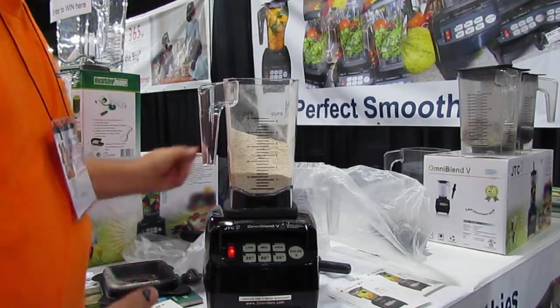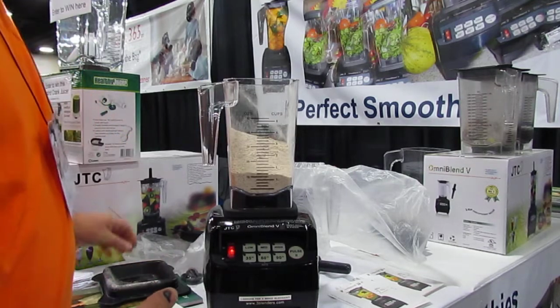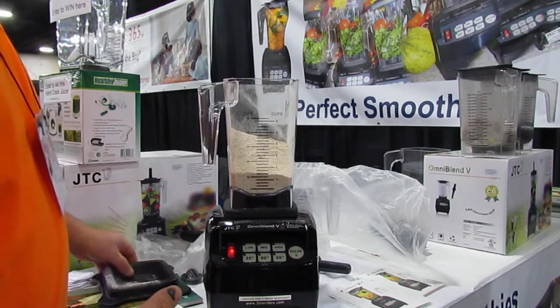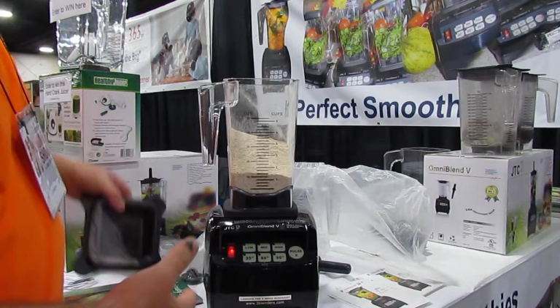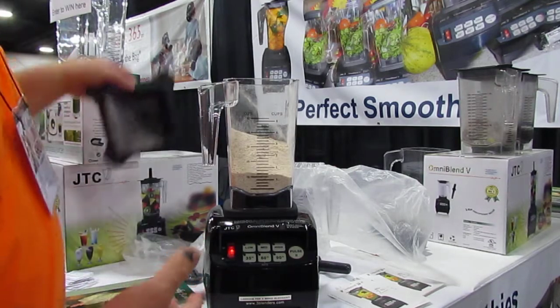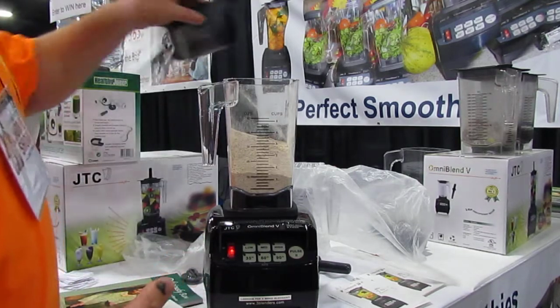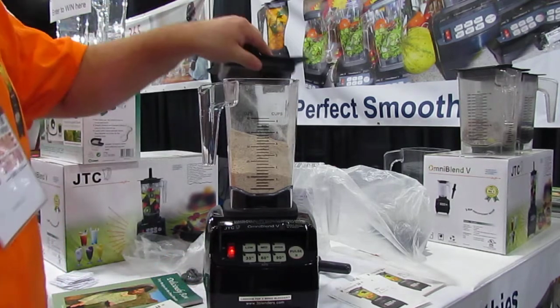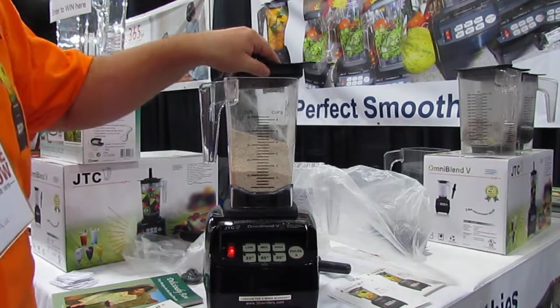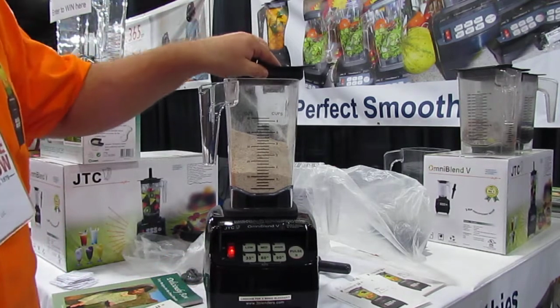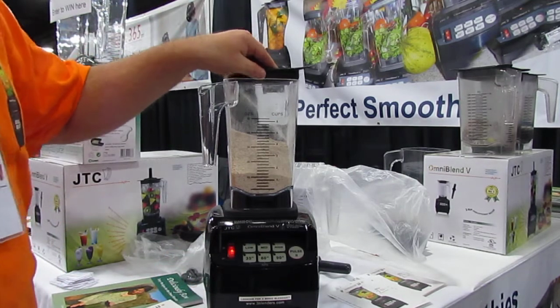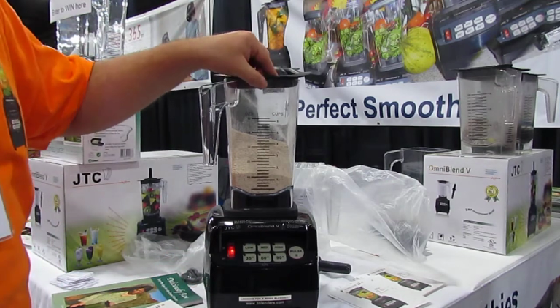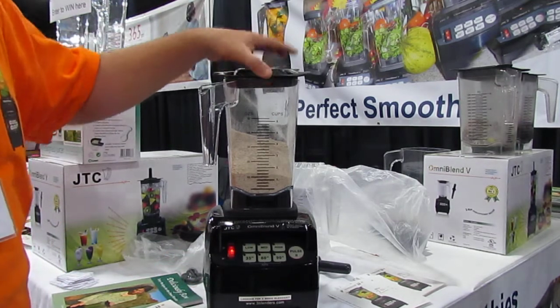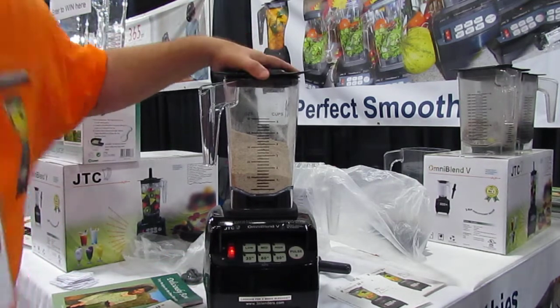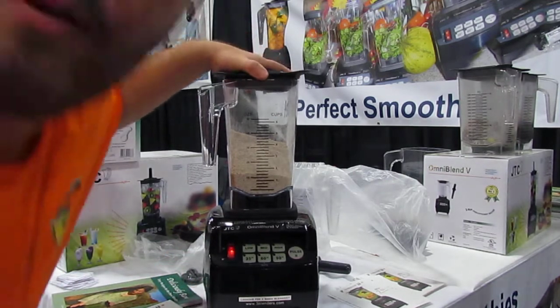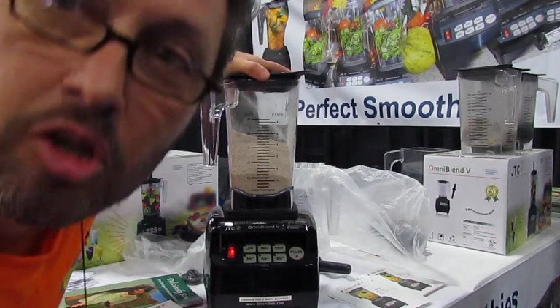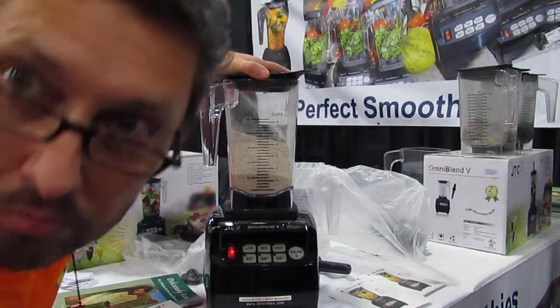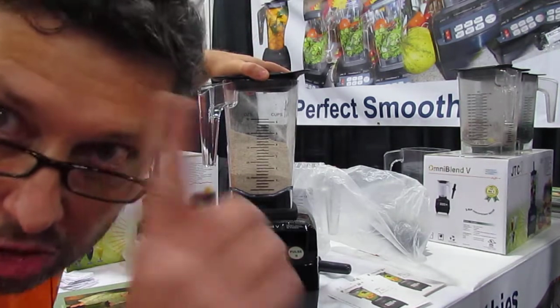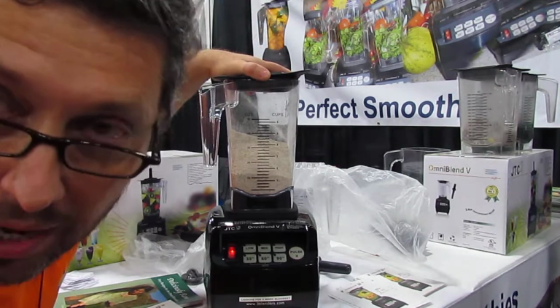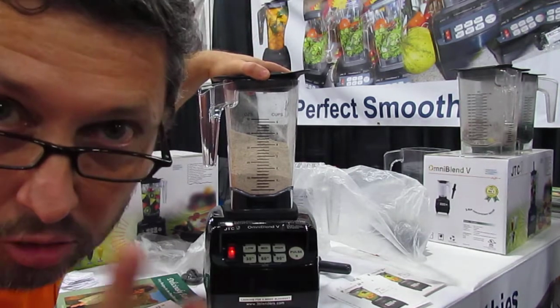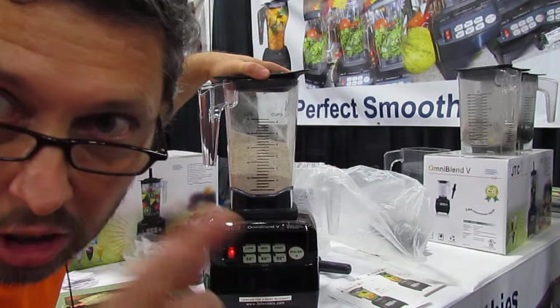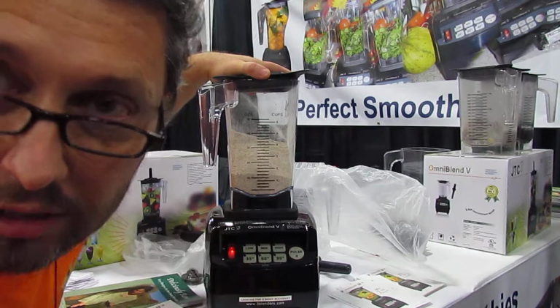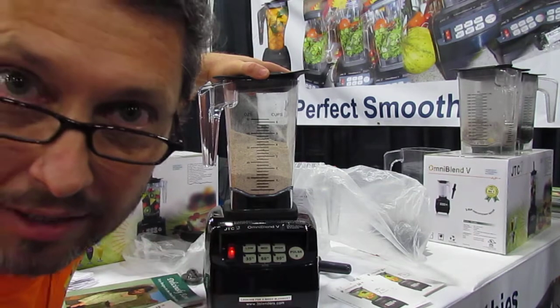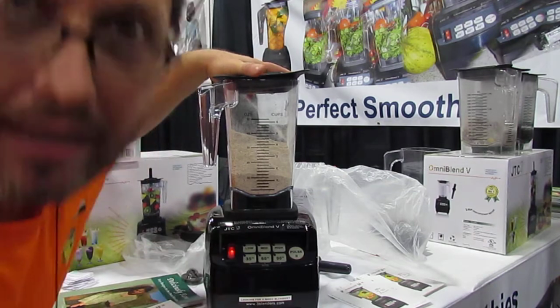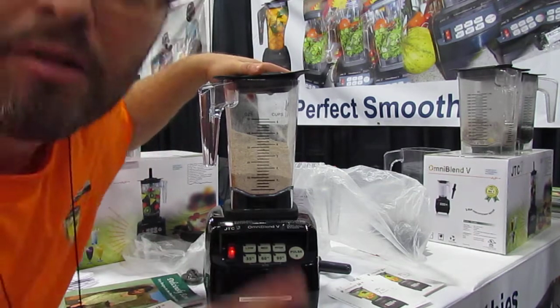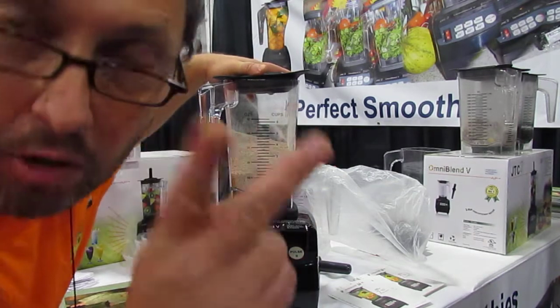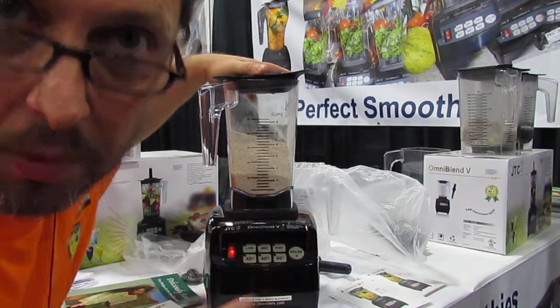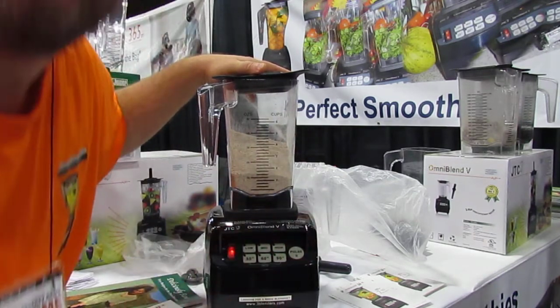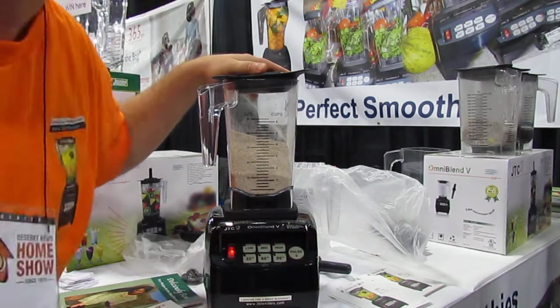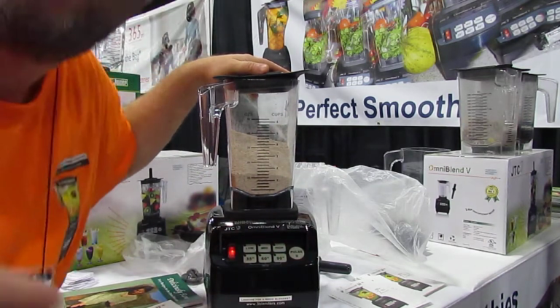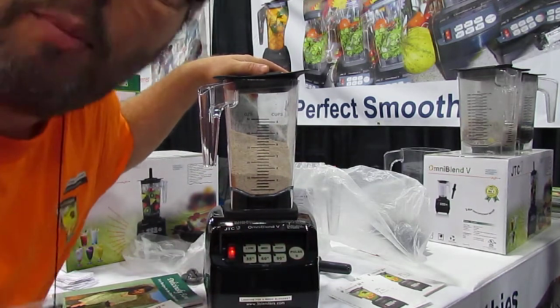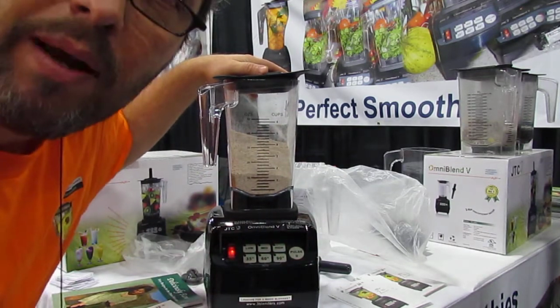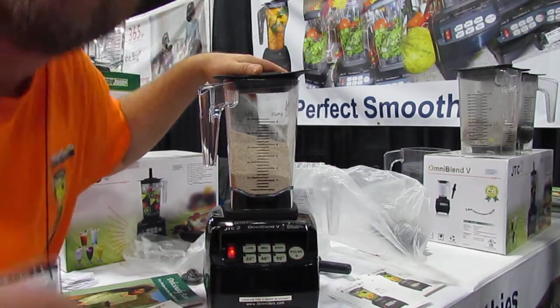Our blender has a 3 horsepower motor. Anyway, goodbye. You saw — get the idea. 3 horsepower, Omni Blenders.